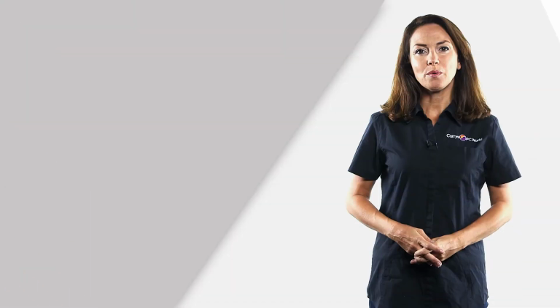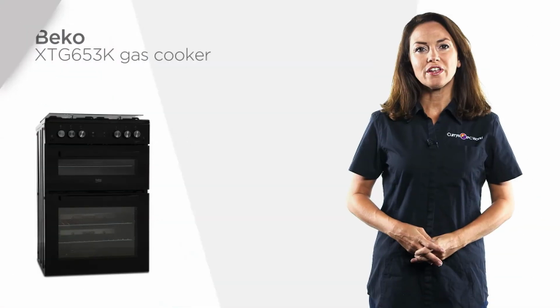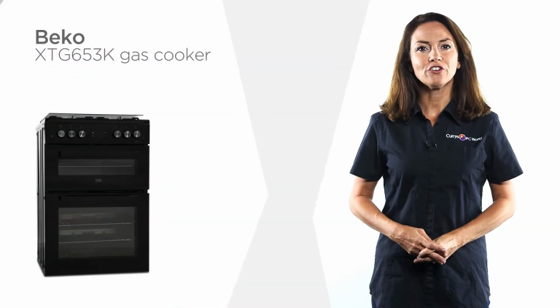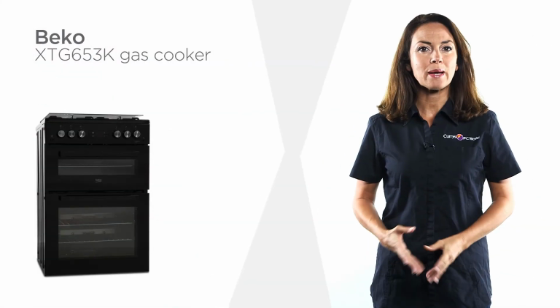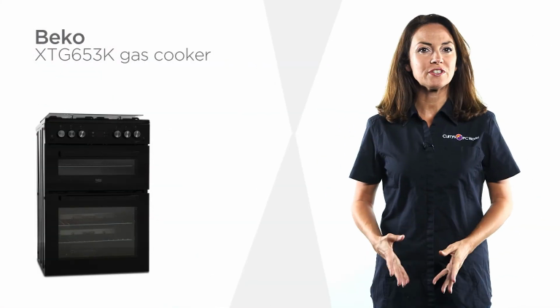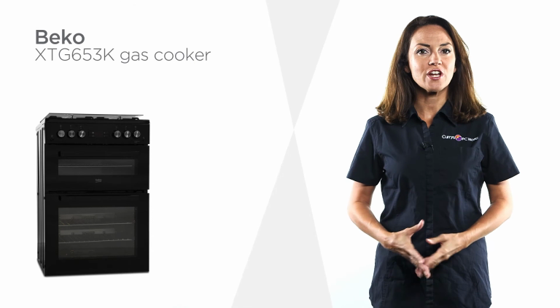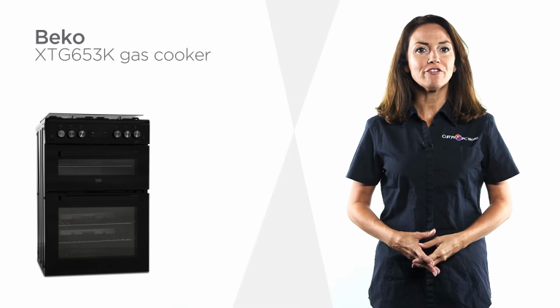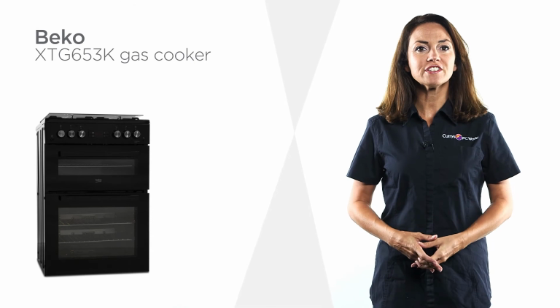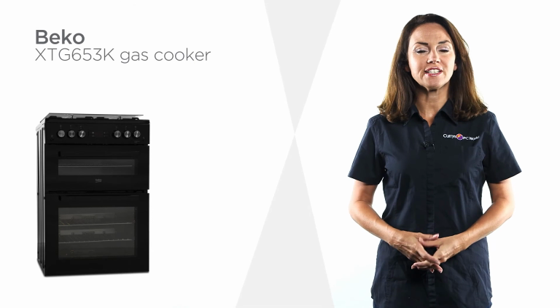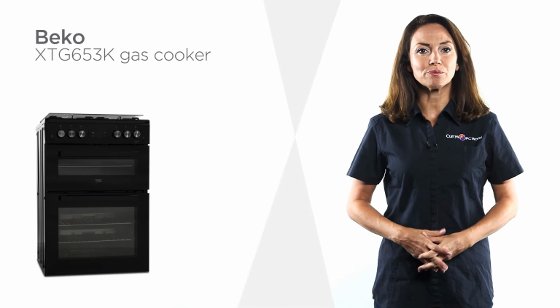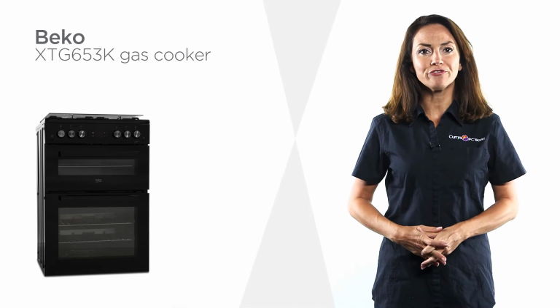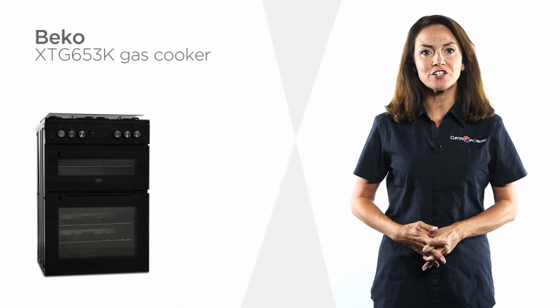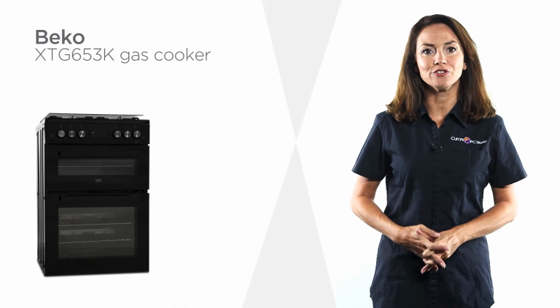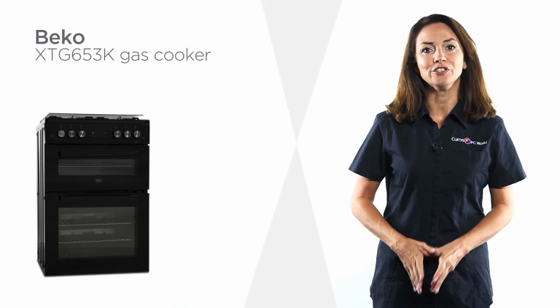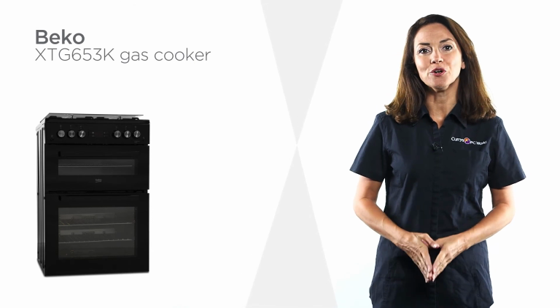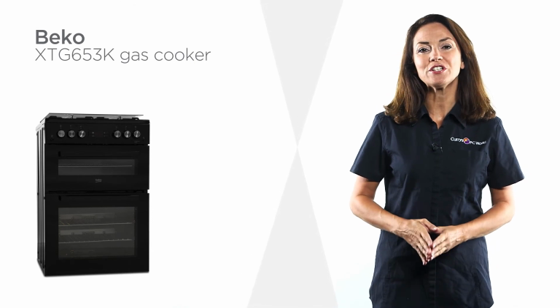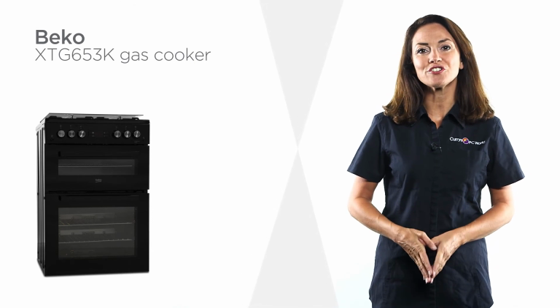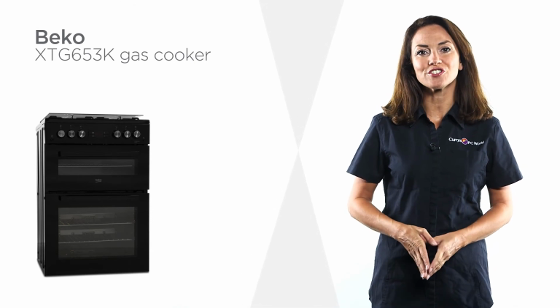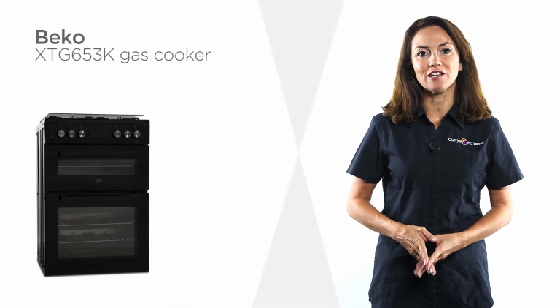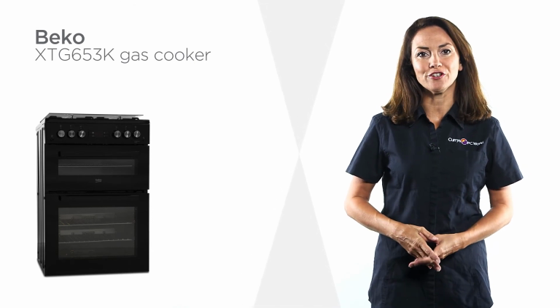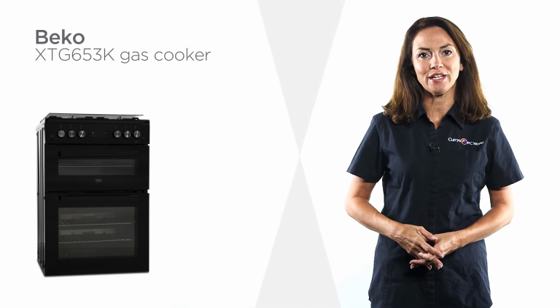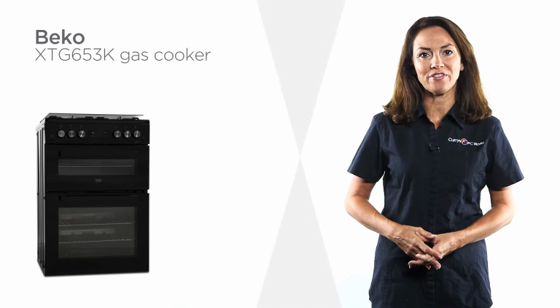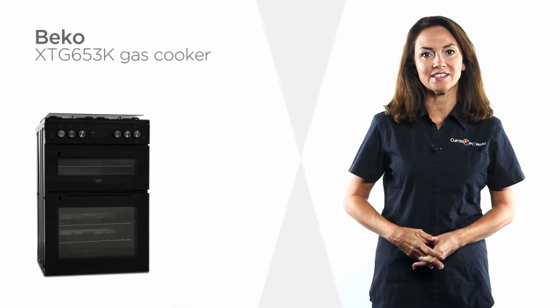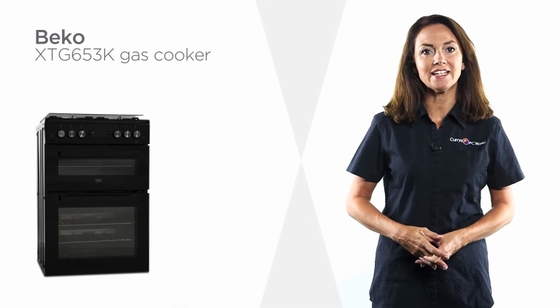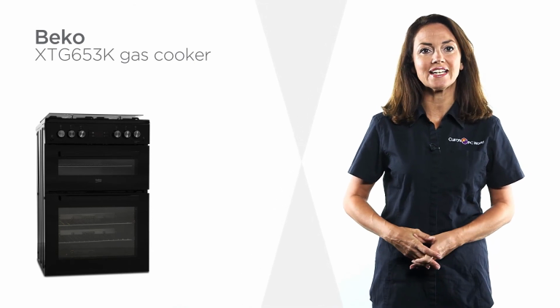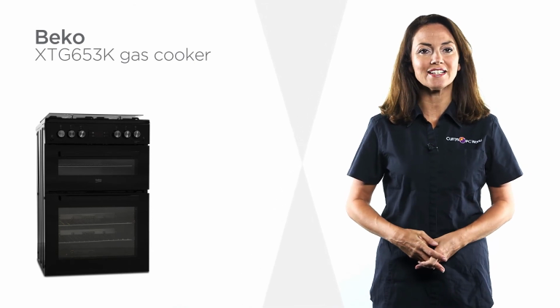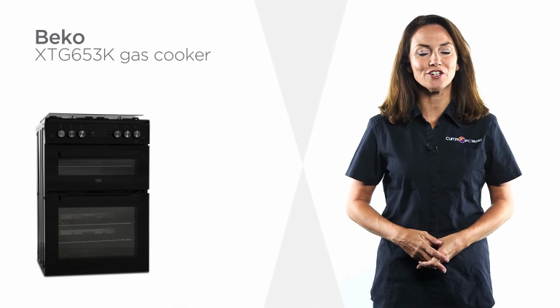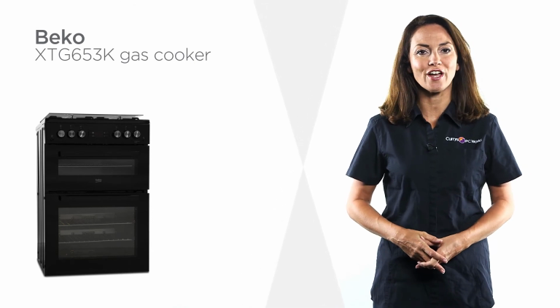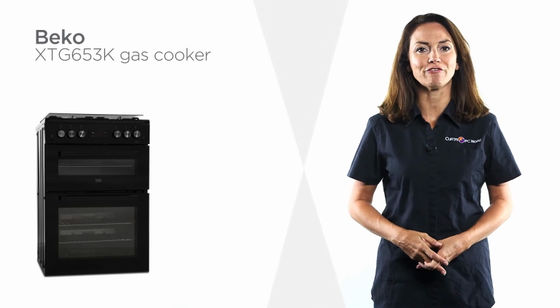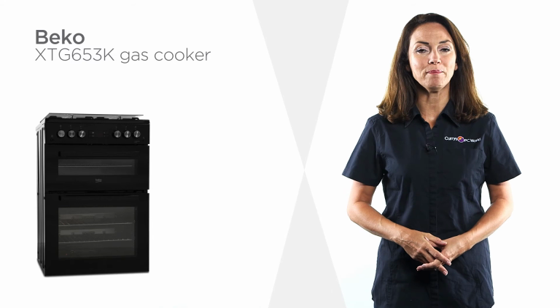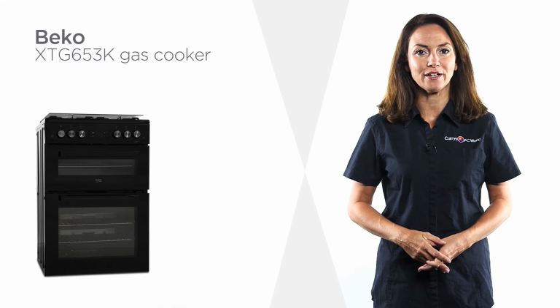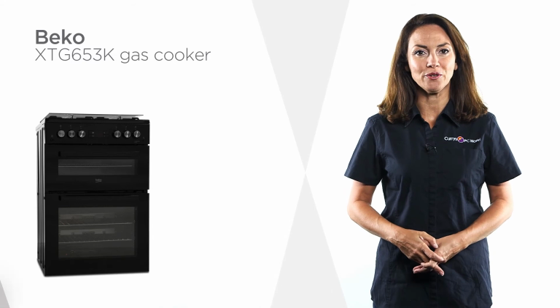Whether you're an amateur chef or a seasoned professional, you'll be sure to love cooking with this sleek gas cooker from Beko.